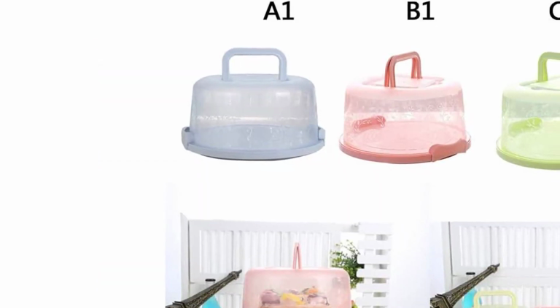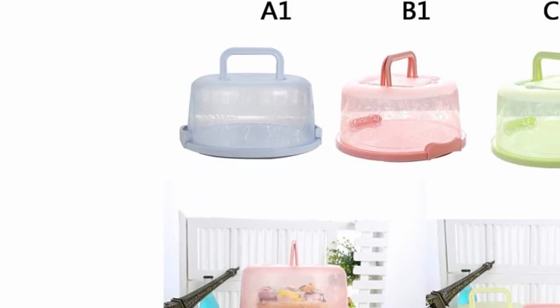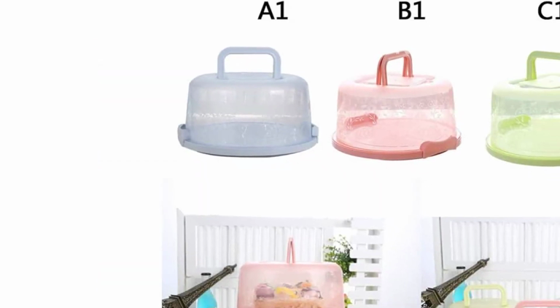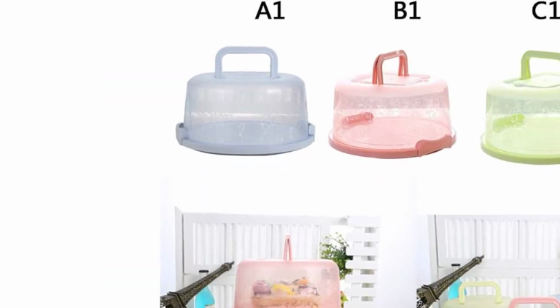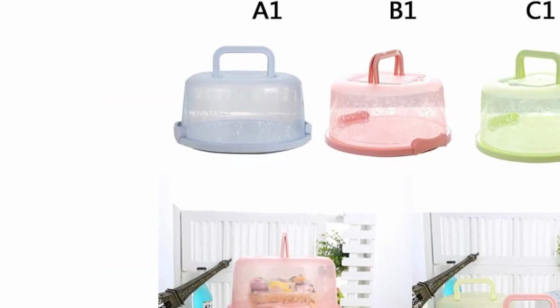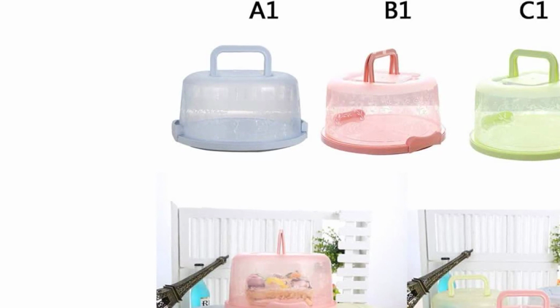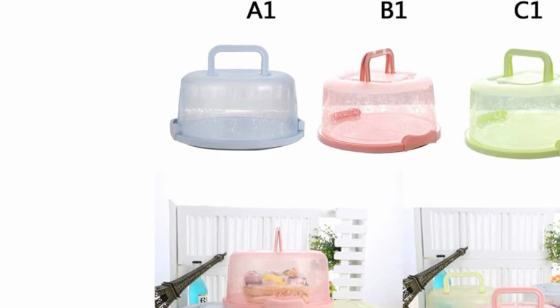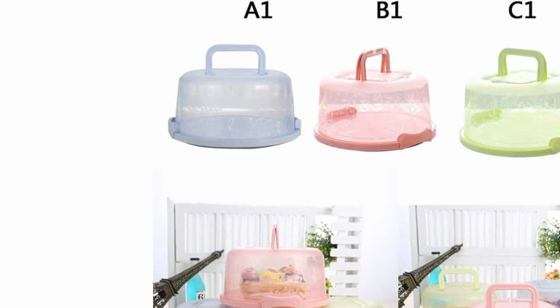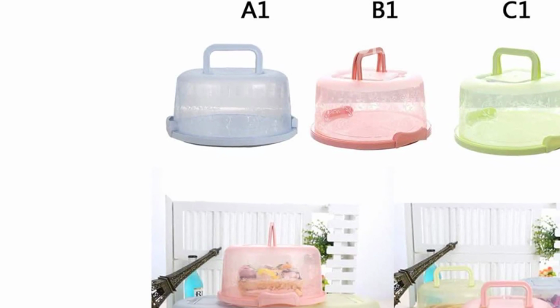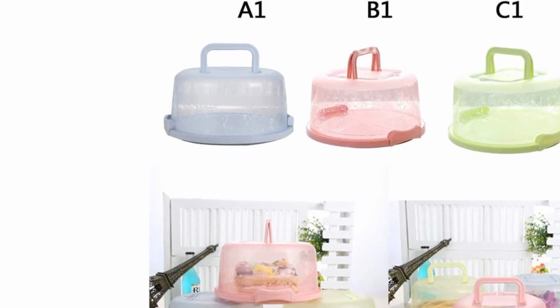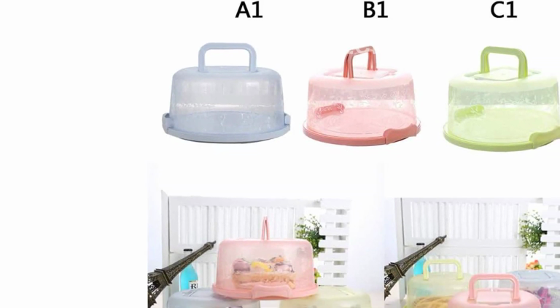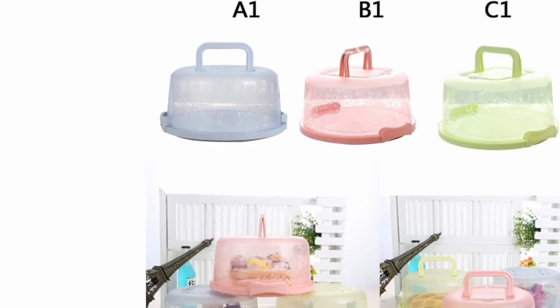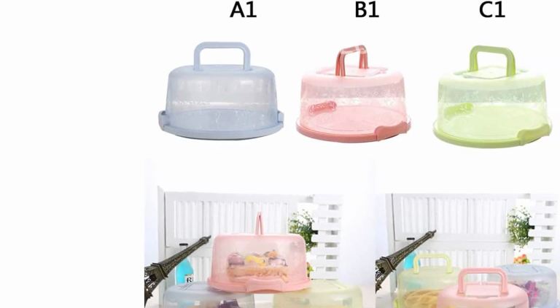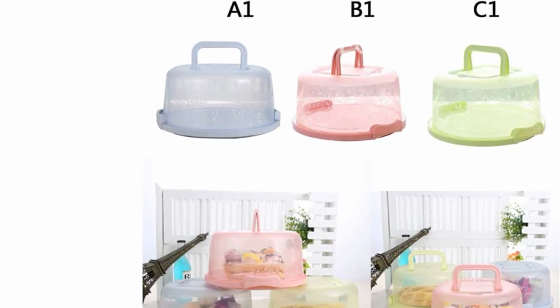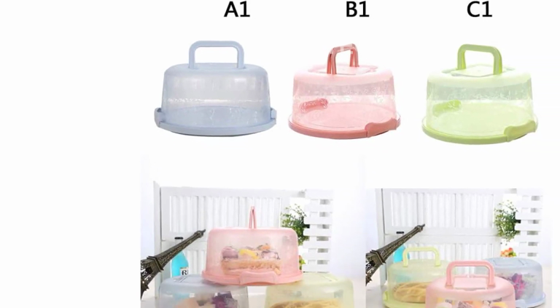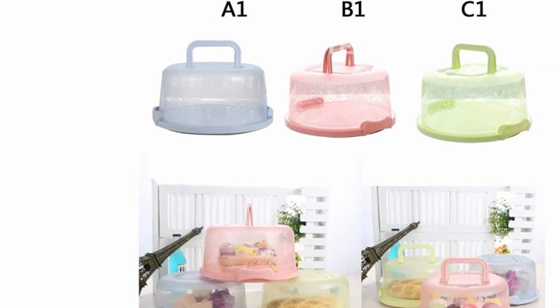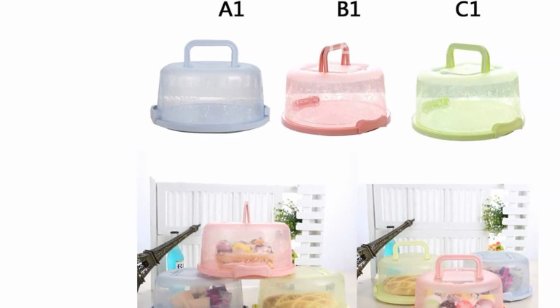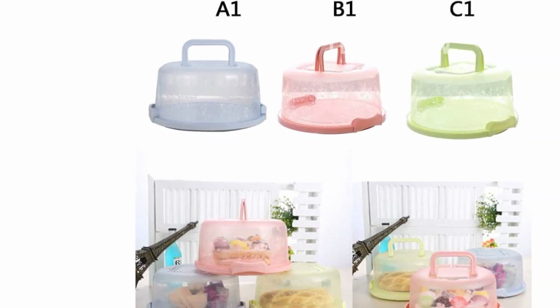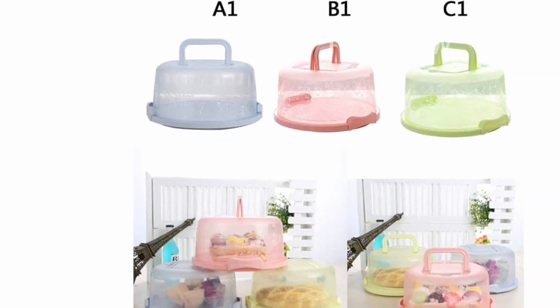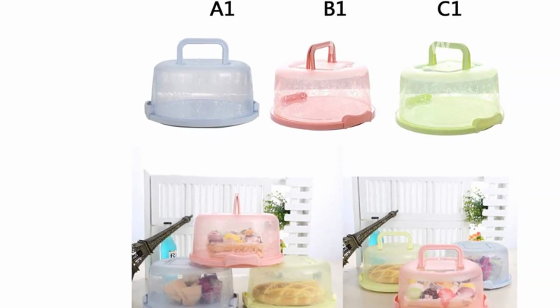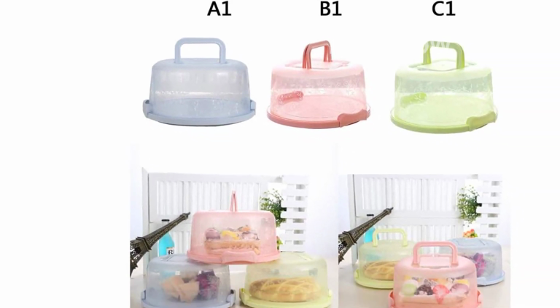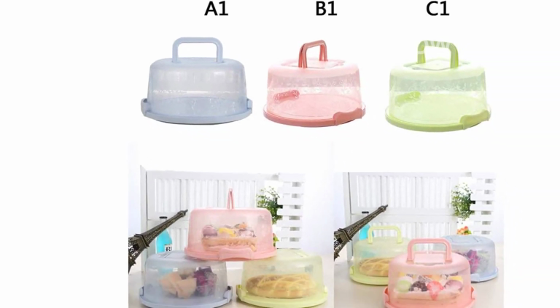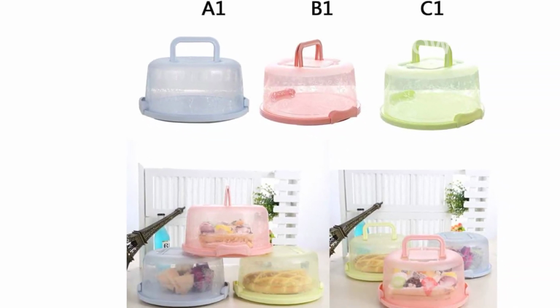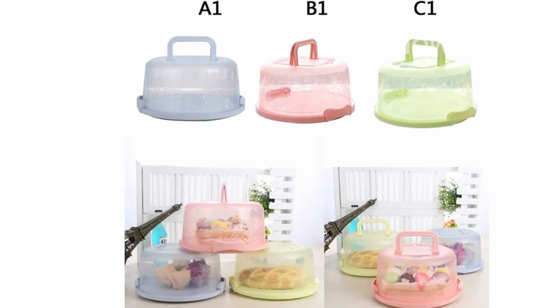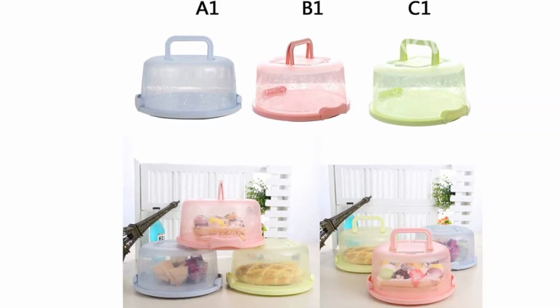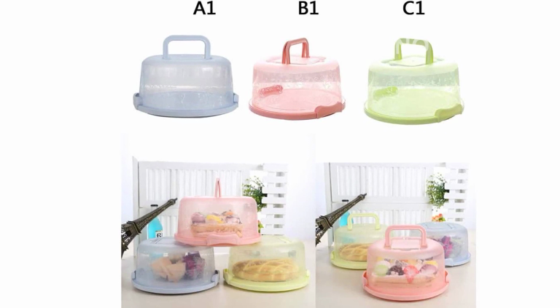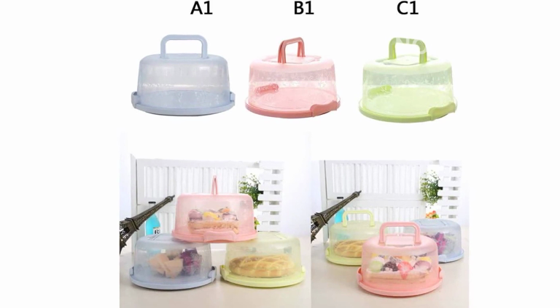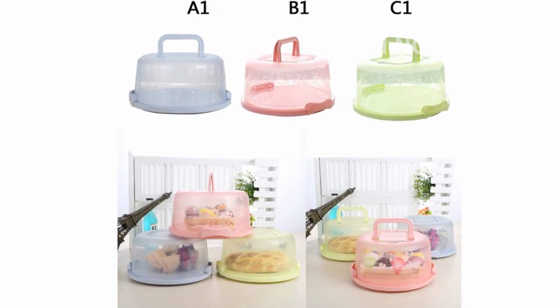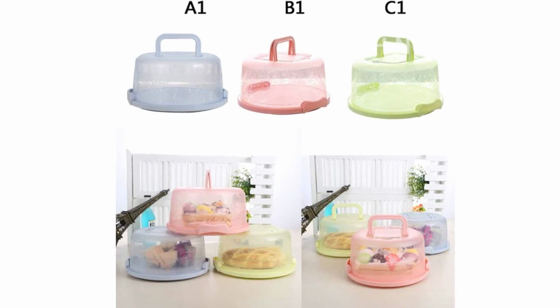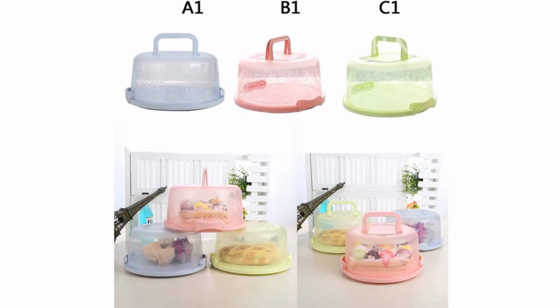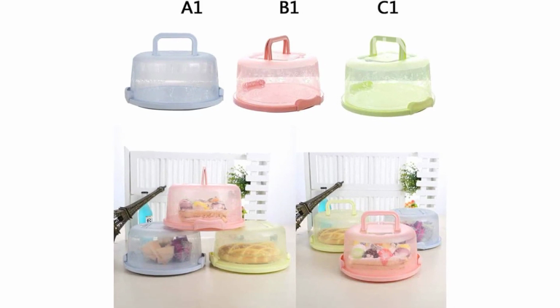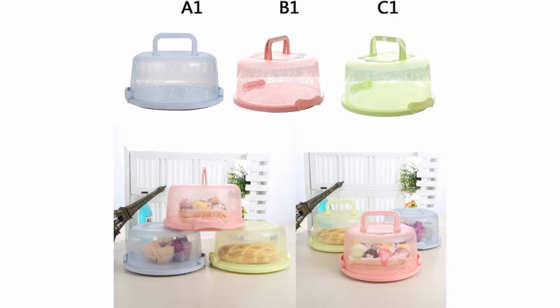Choose from the fresh and vibrant green color to add a pop of color to your kitchen. Get yours today and enjoy the convenience and peace of mind it brings.